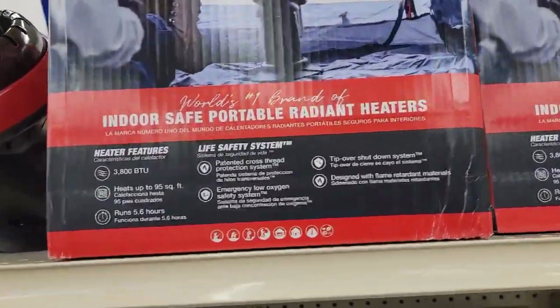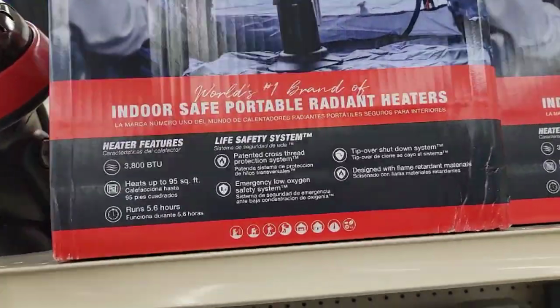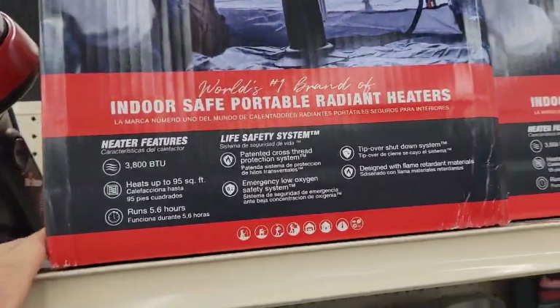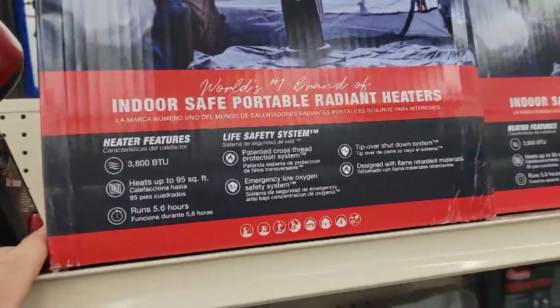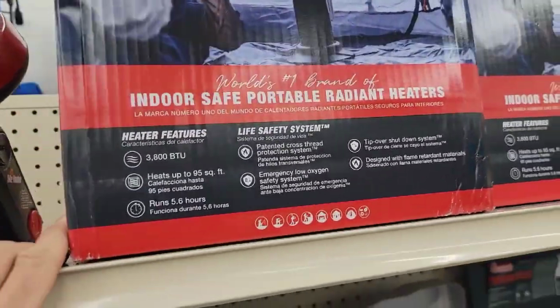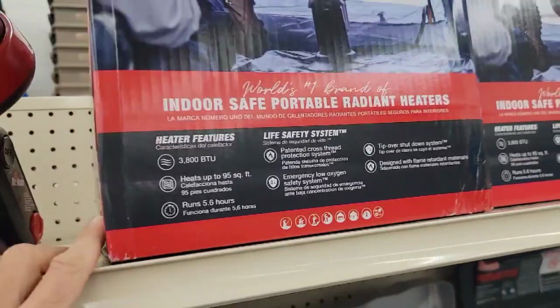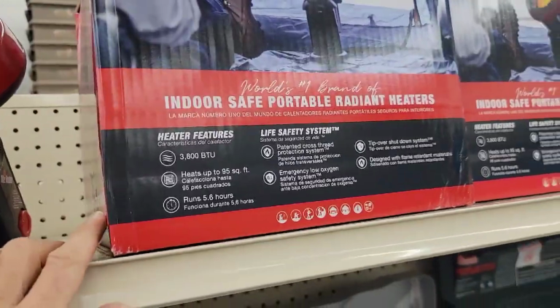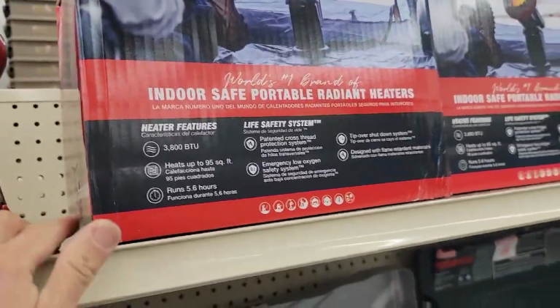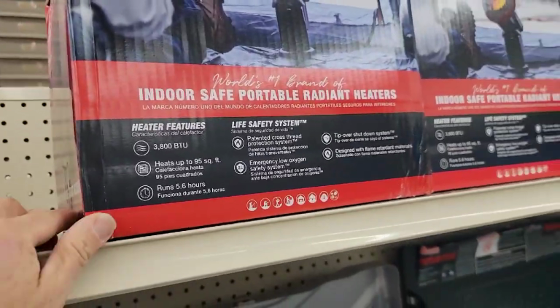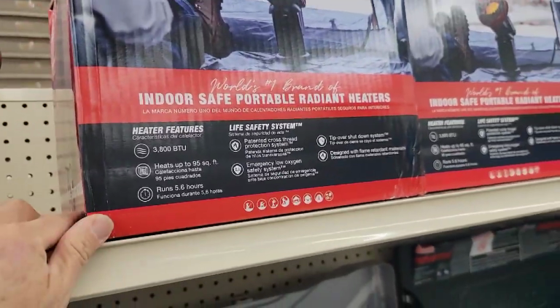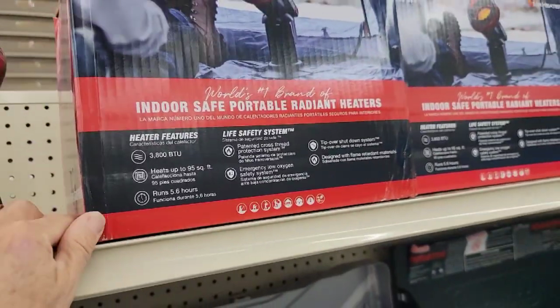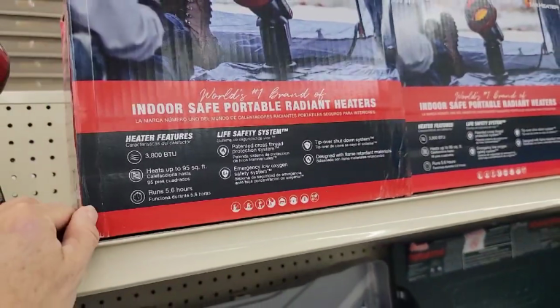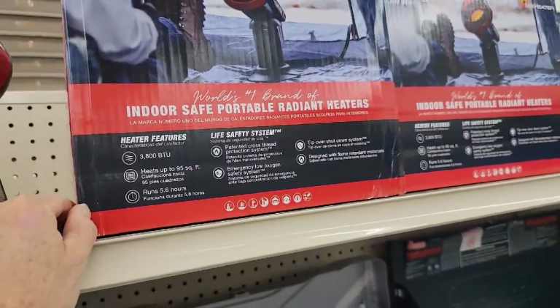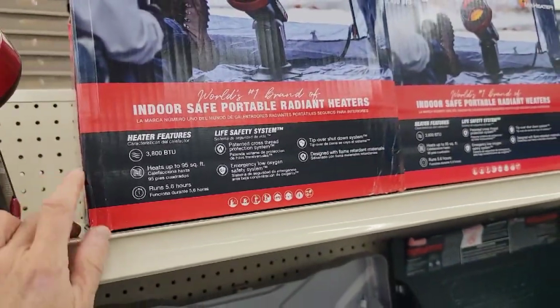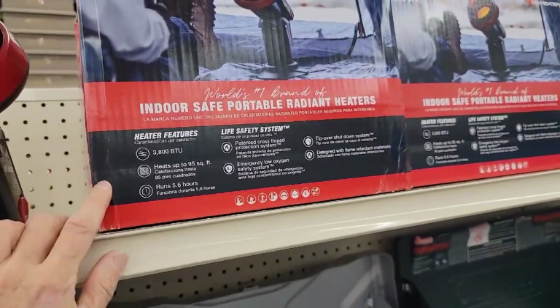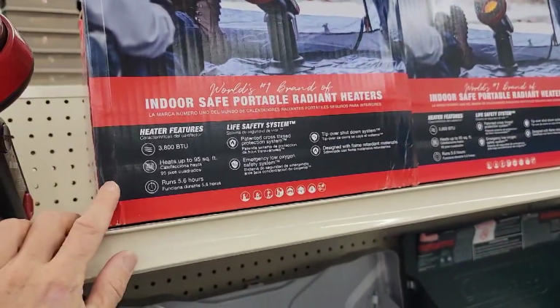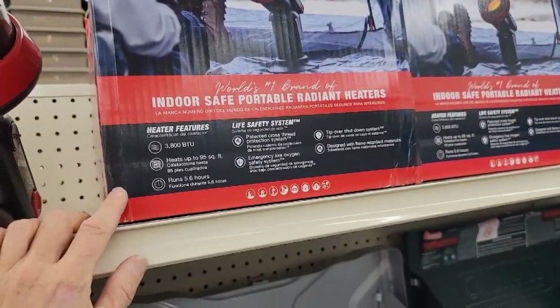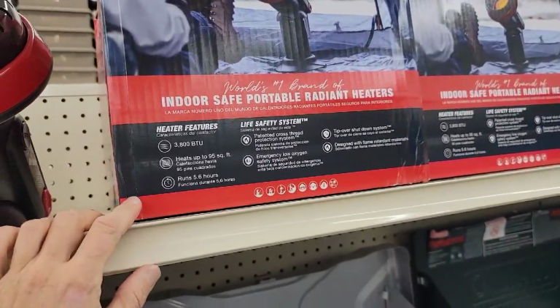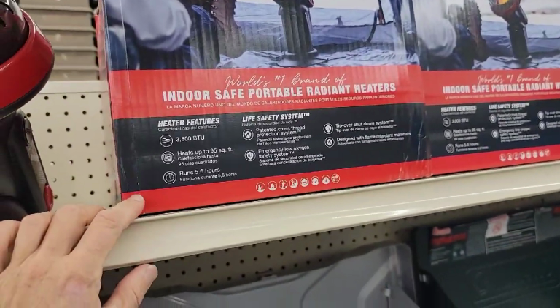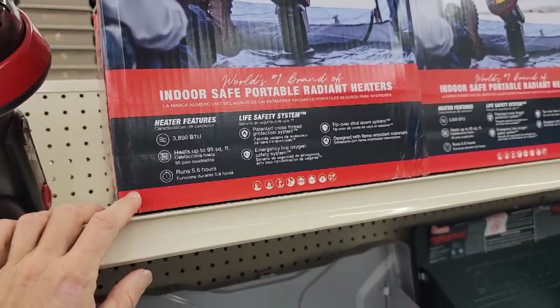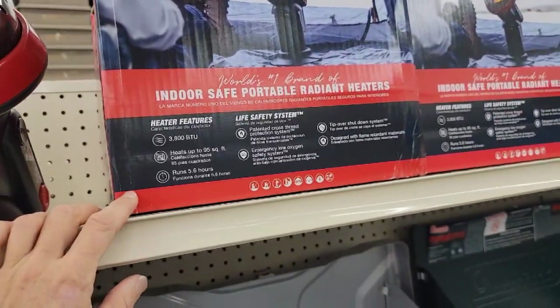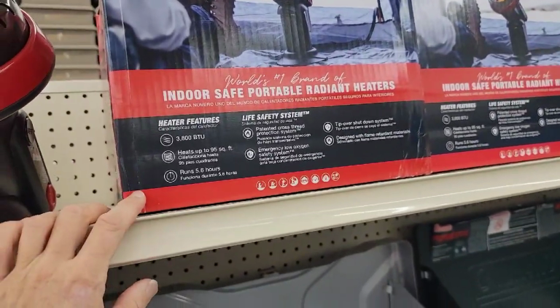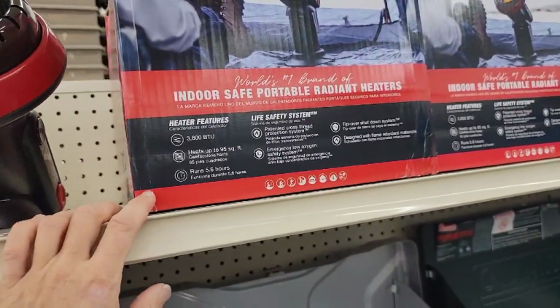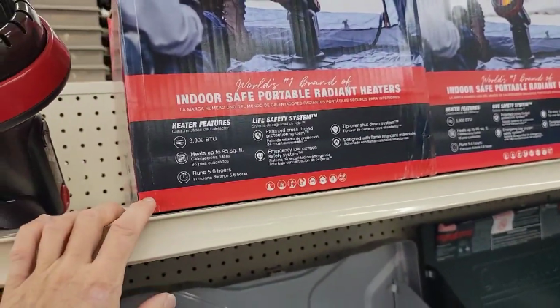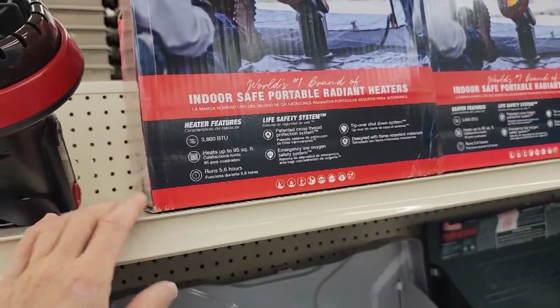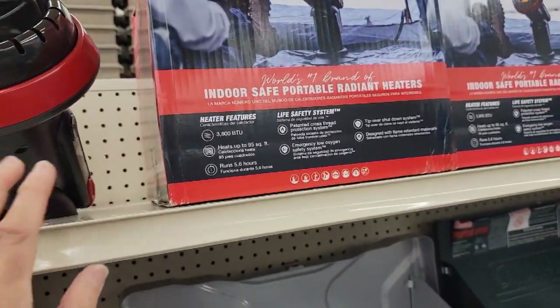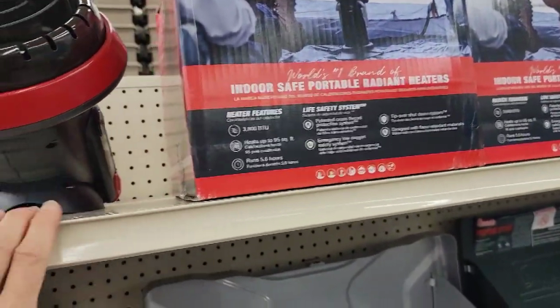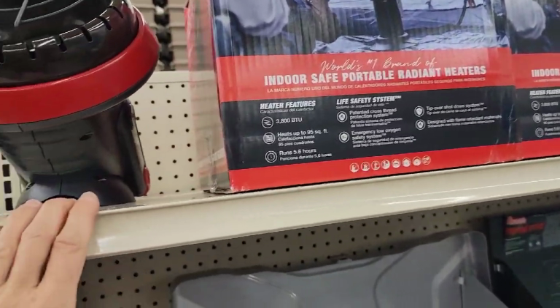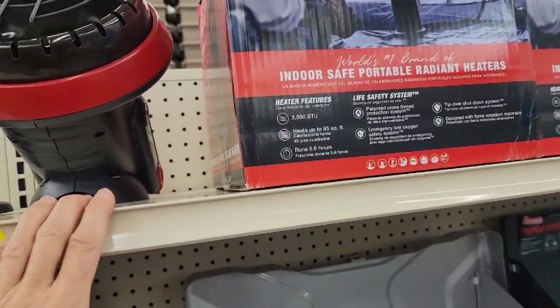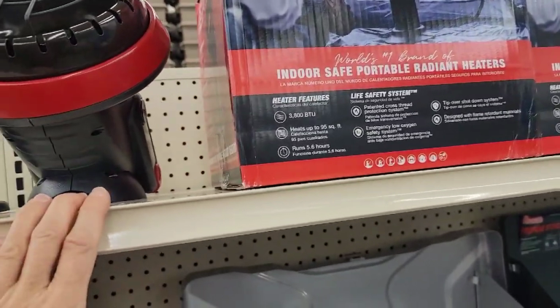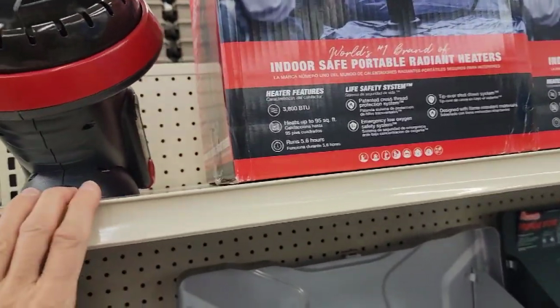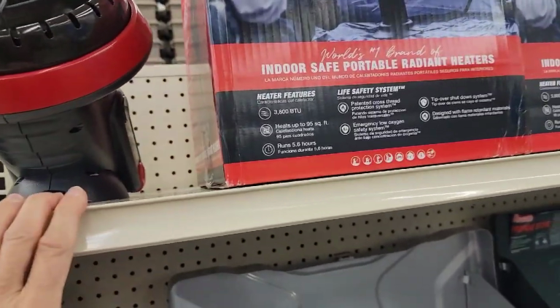This is something I haven't seen before — it's called the Little Buddy. It's got 3,800 BTUs, so this is really awesome.